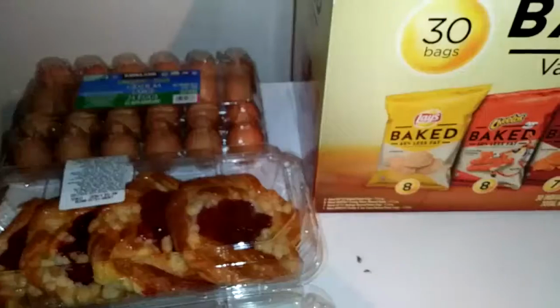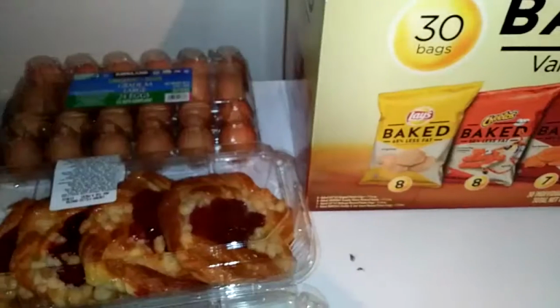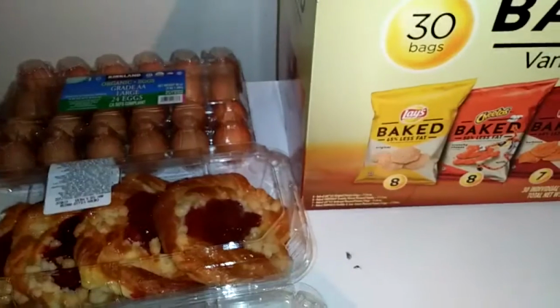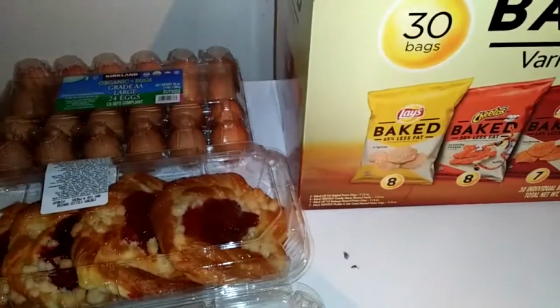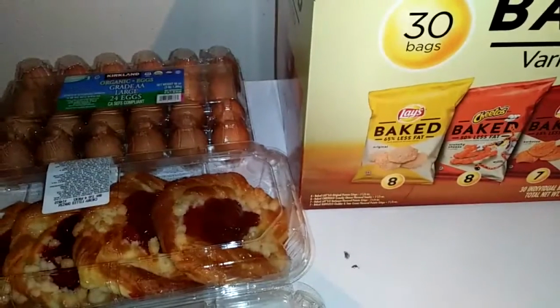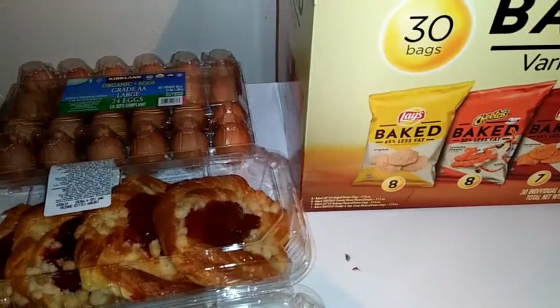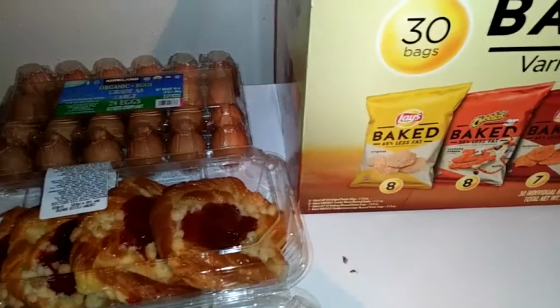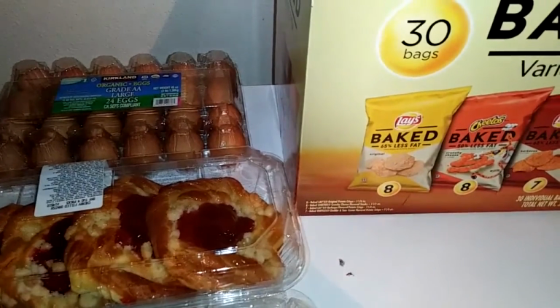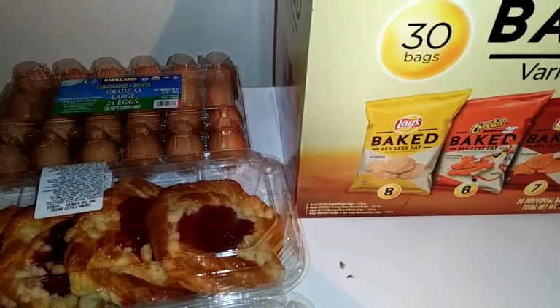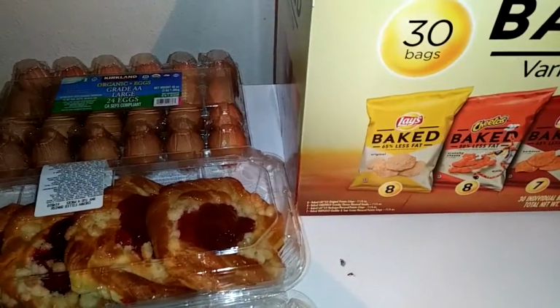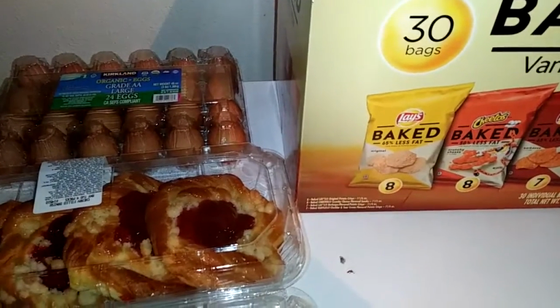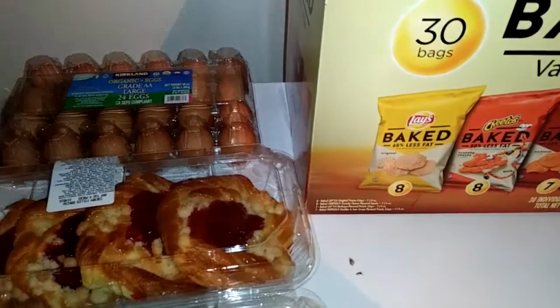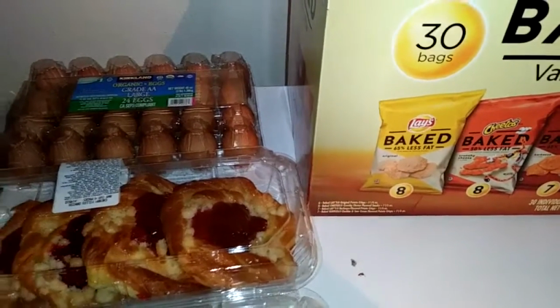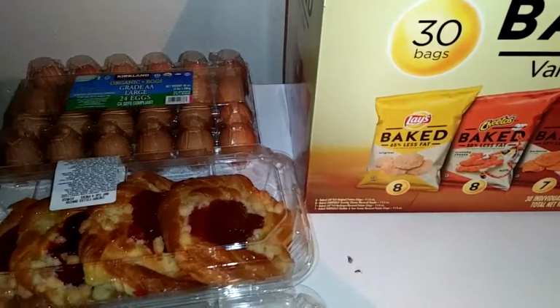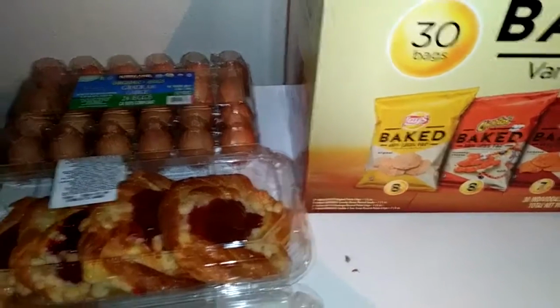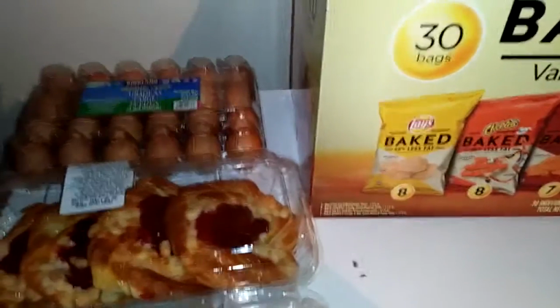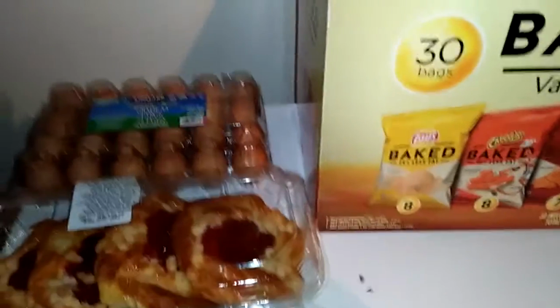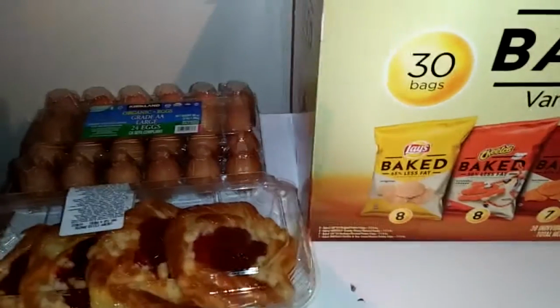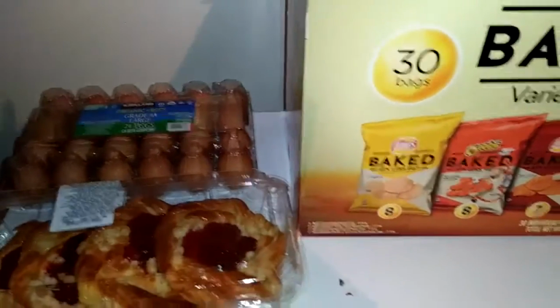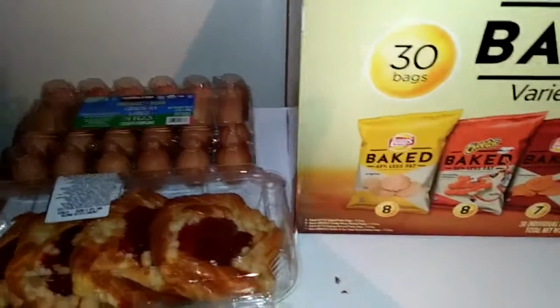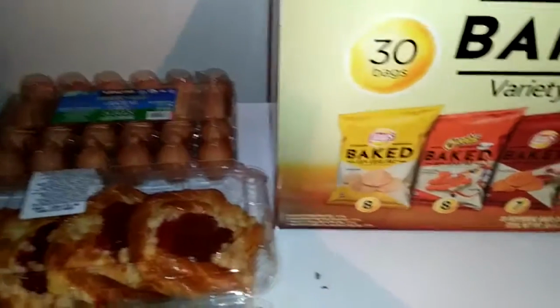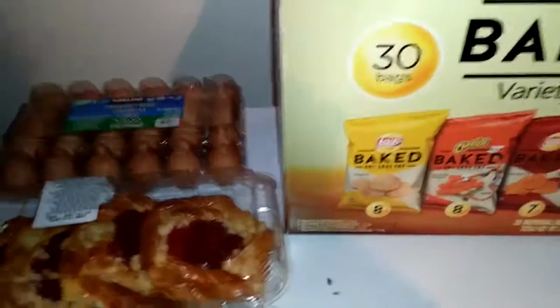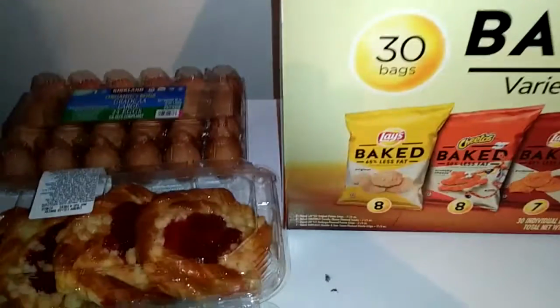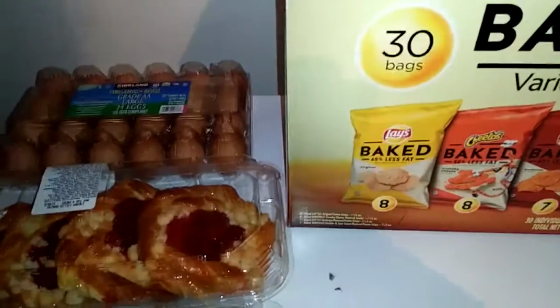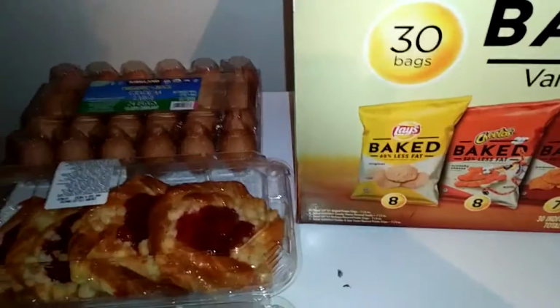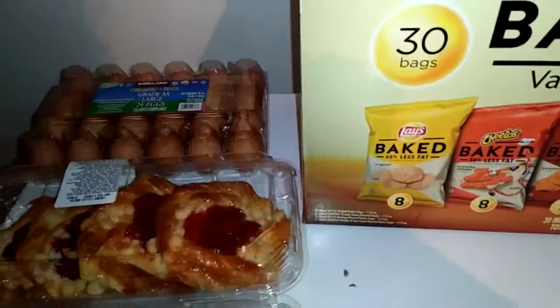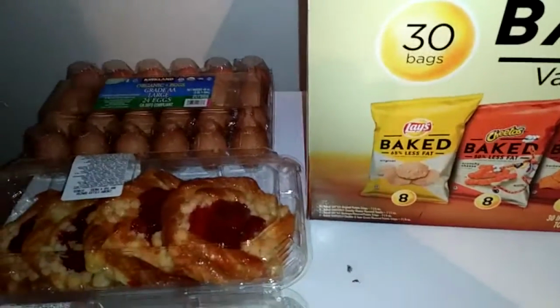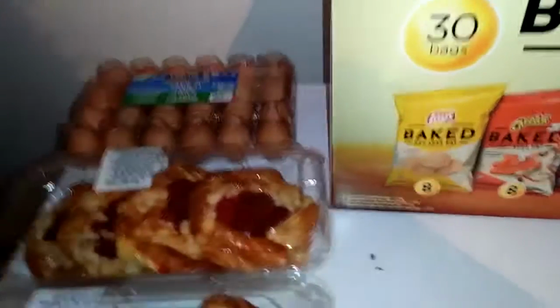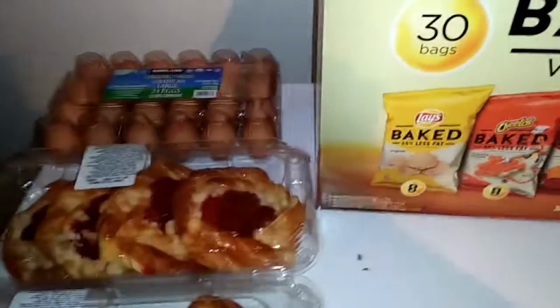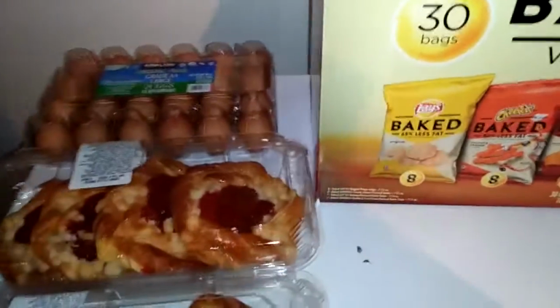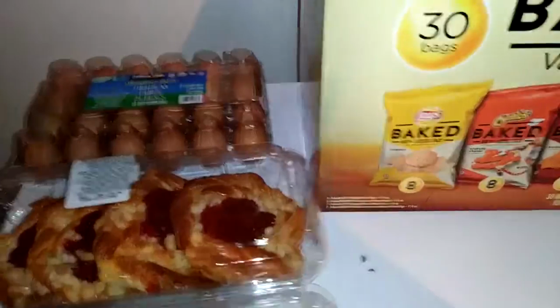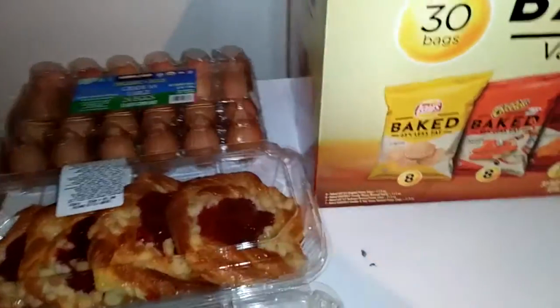Hey guys, it's Mikaela with It's a Bonds Life. Today I'm going to be doing a monthly Costco haul.